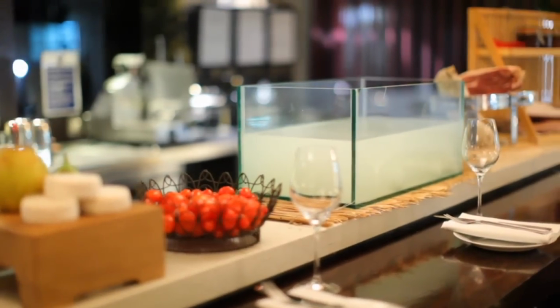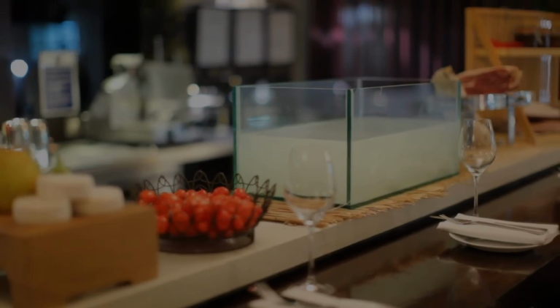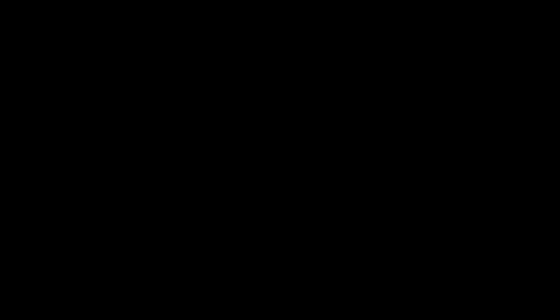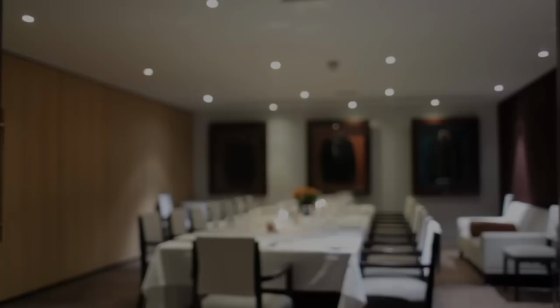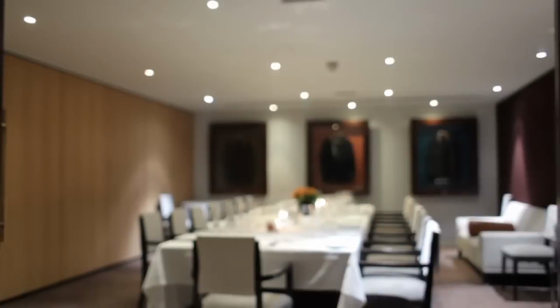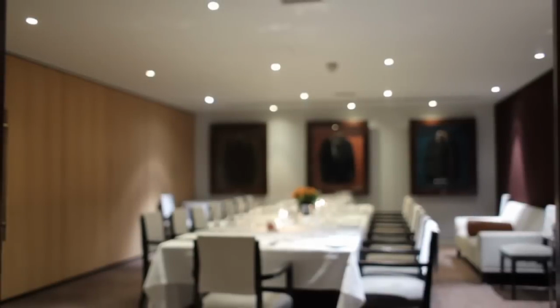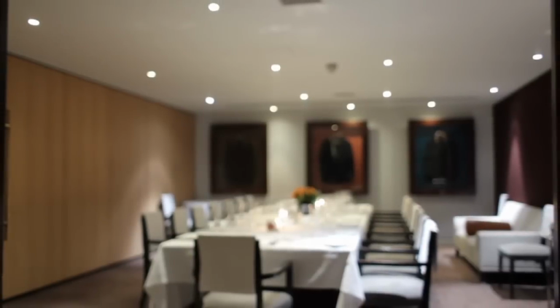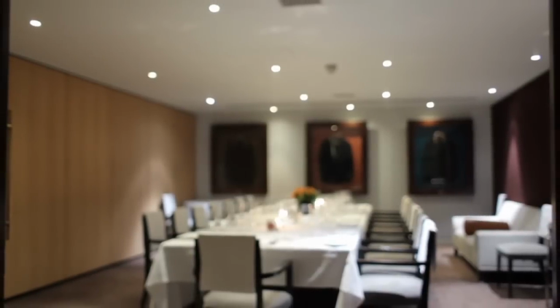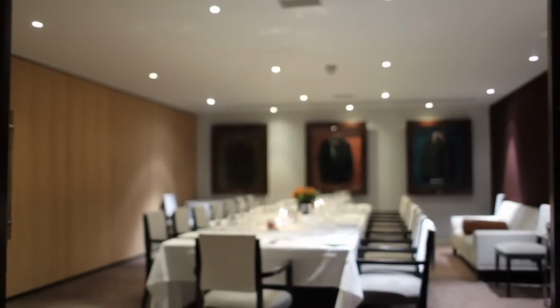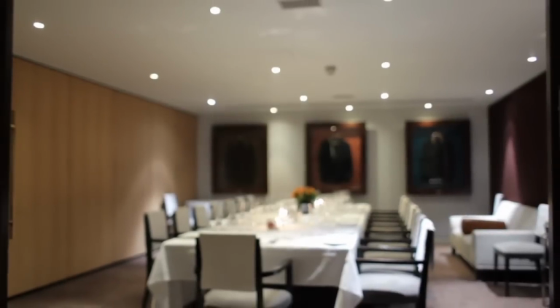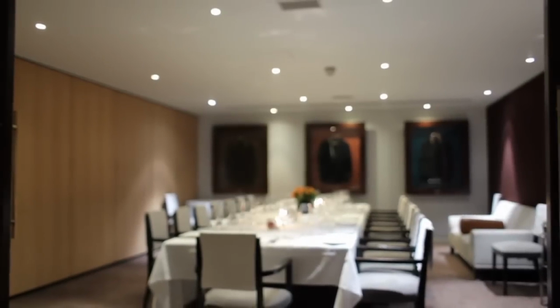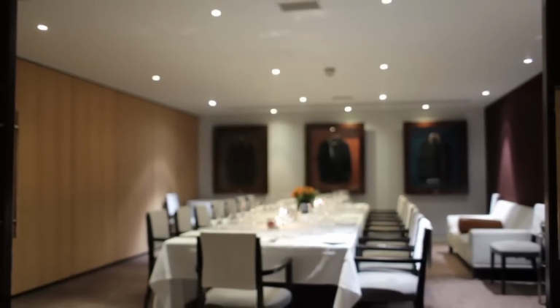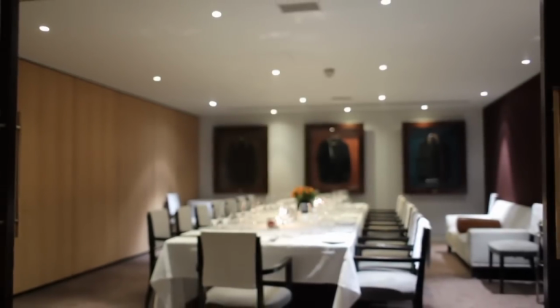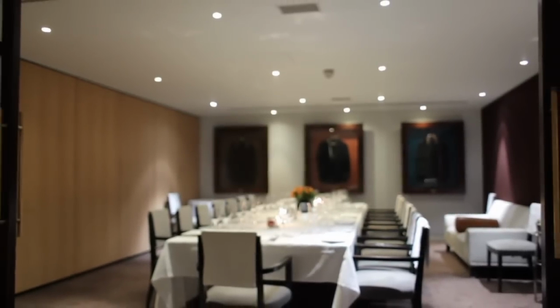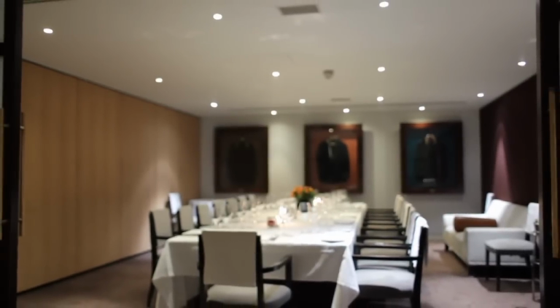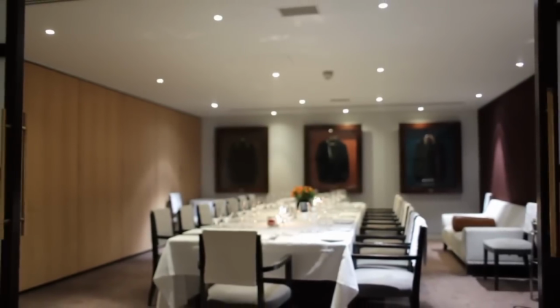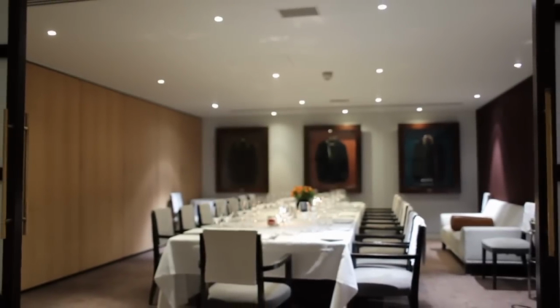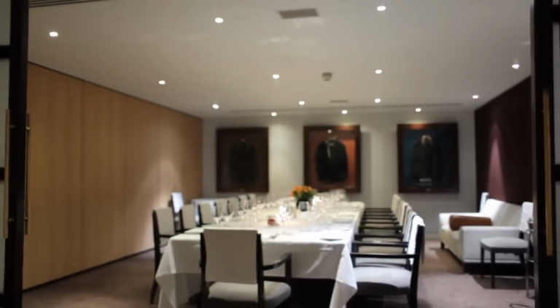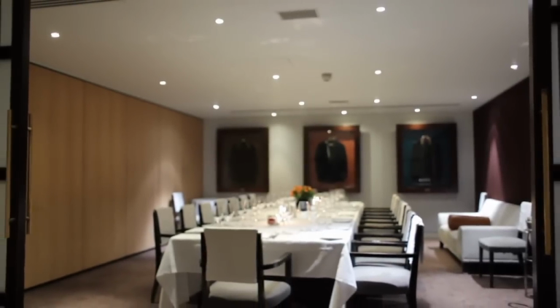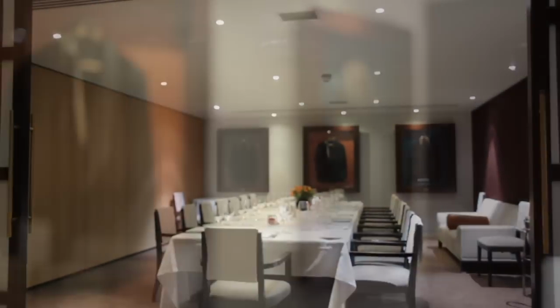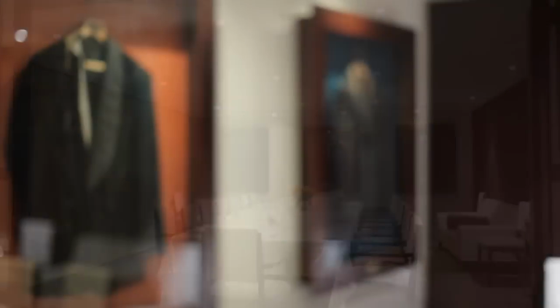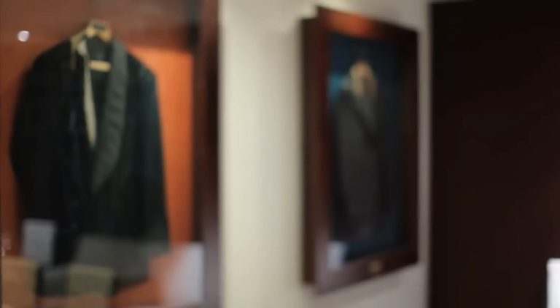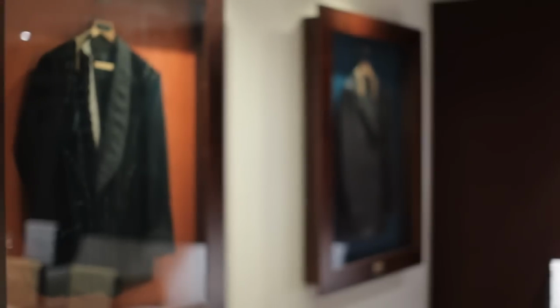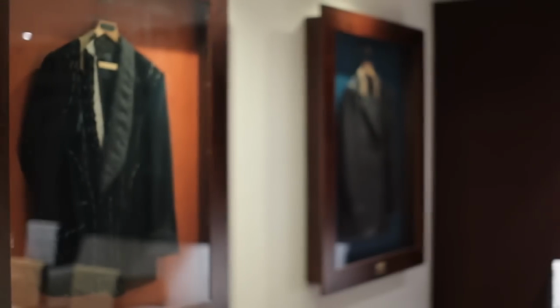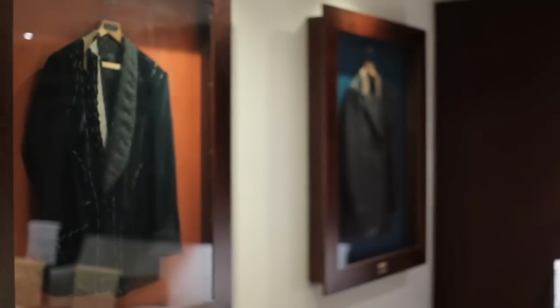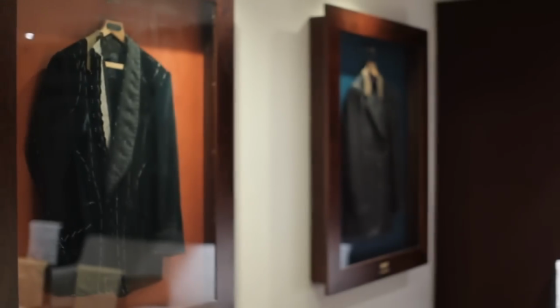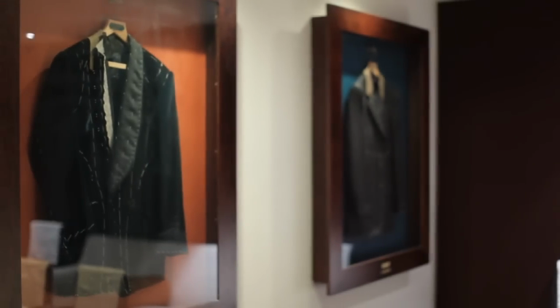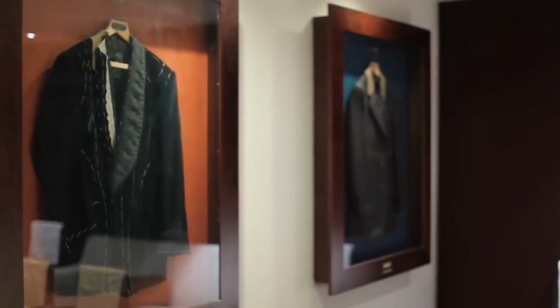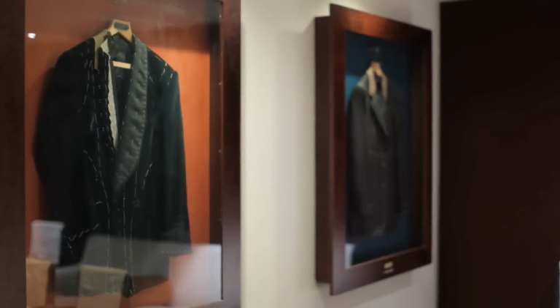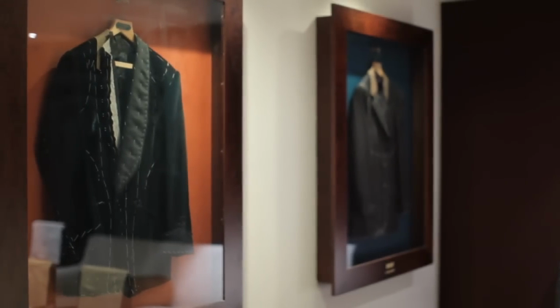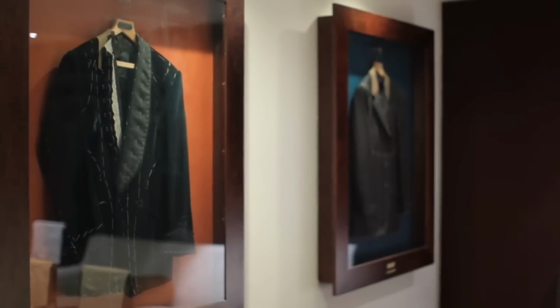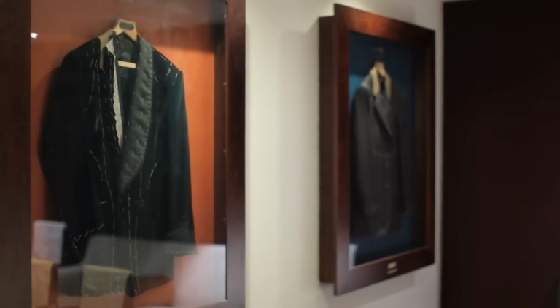We also have two private dining rooms with a removable wall in the middle, so the wall can be taken away and you can have one larger space.